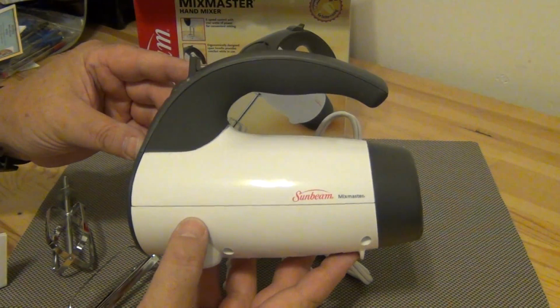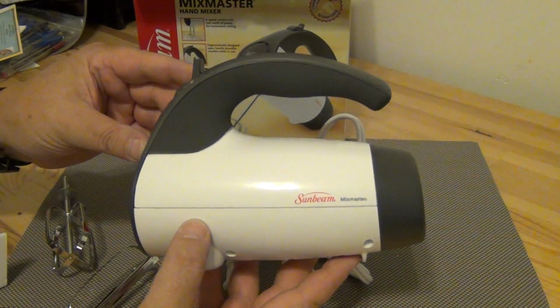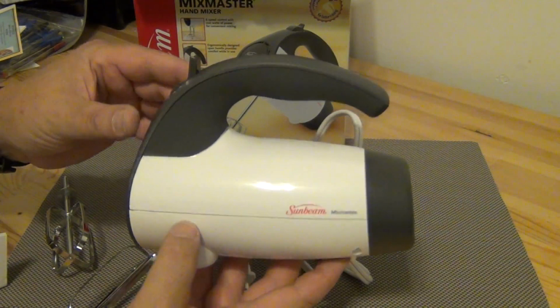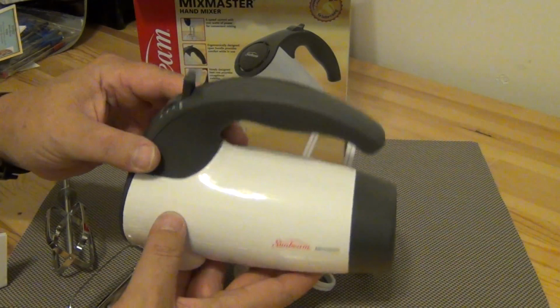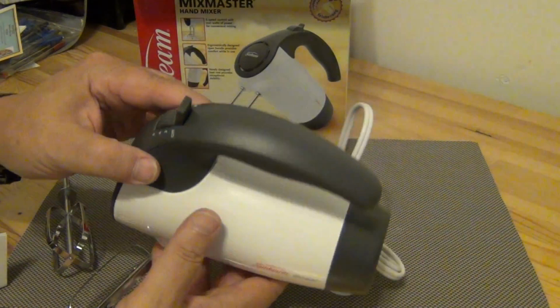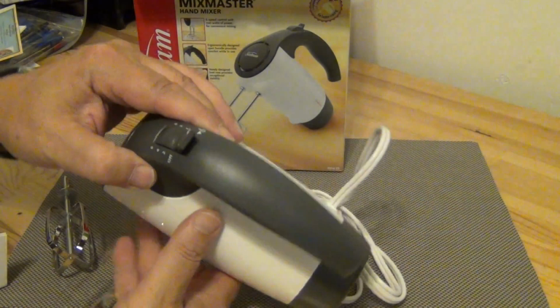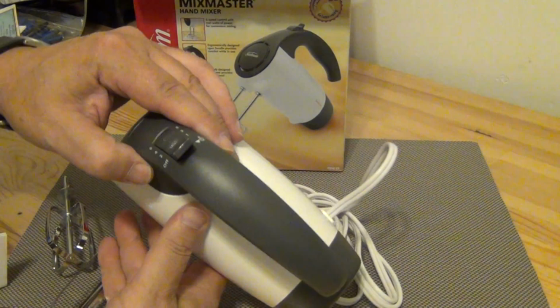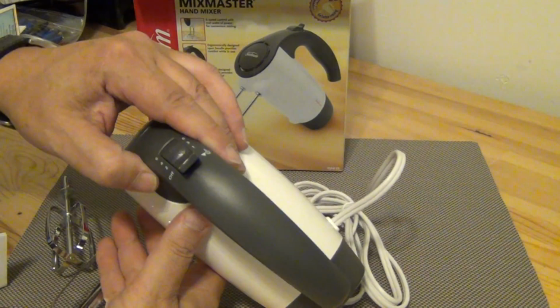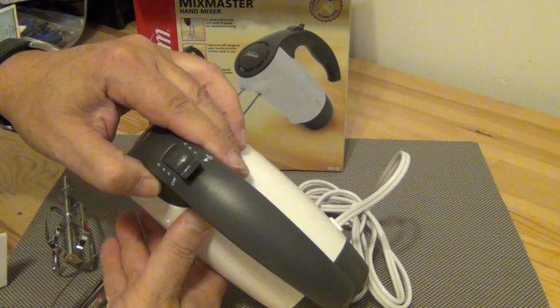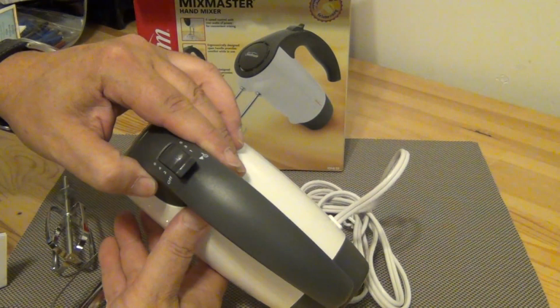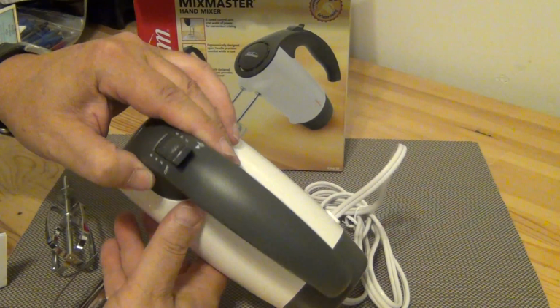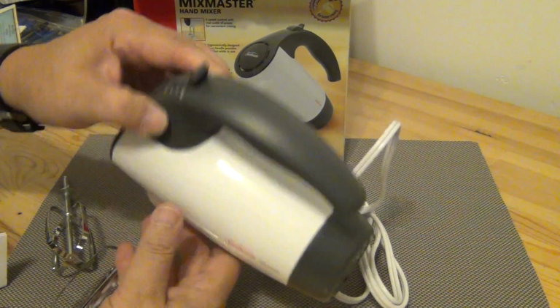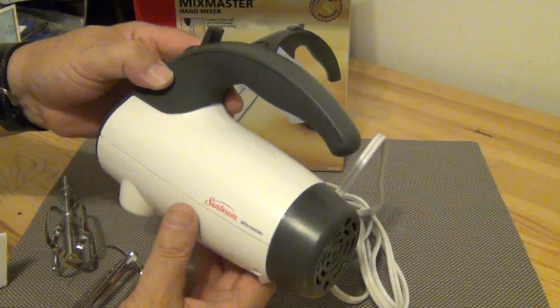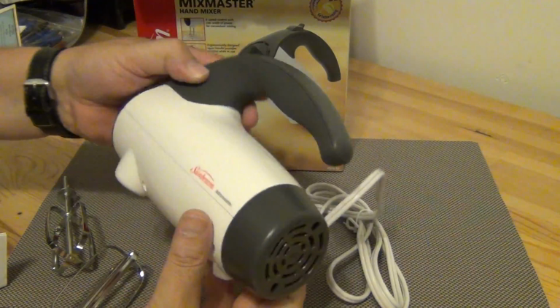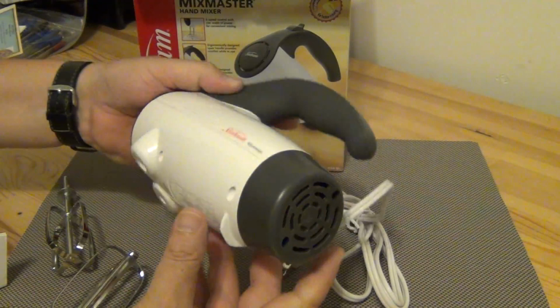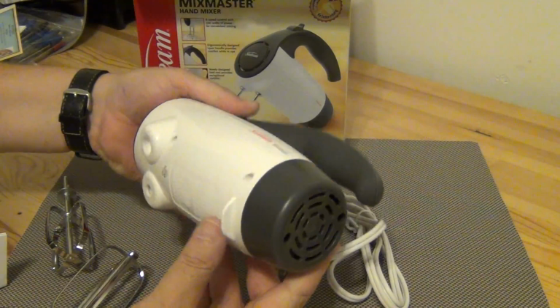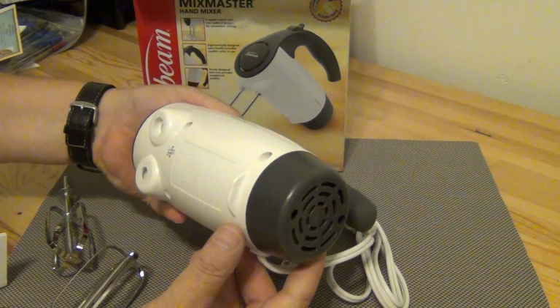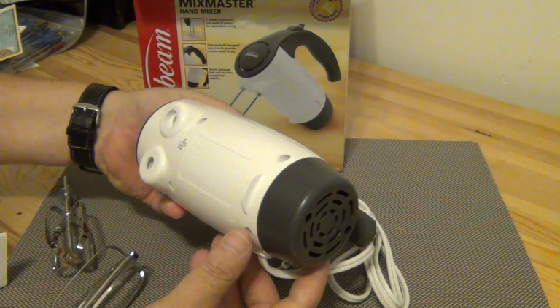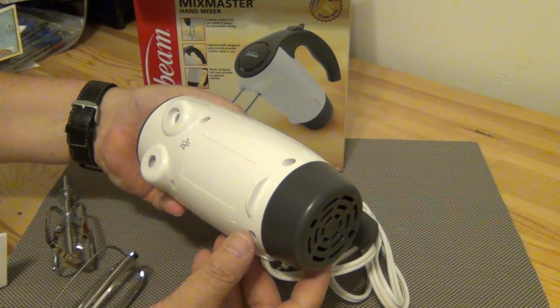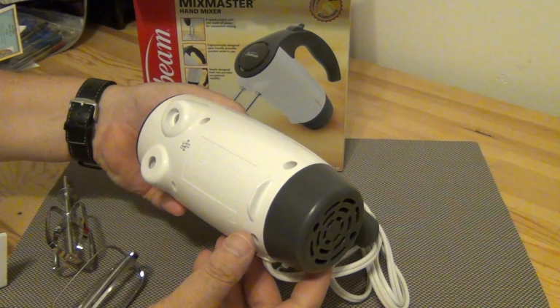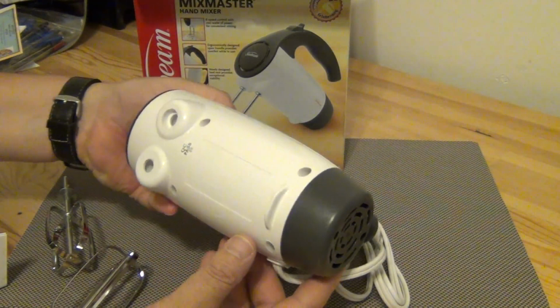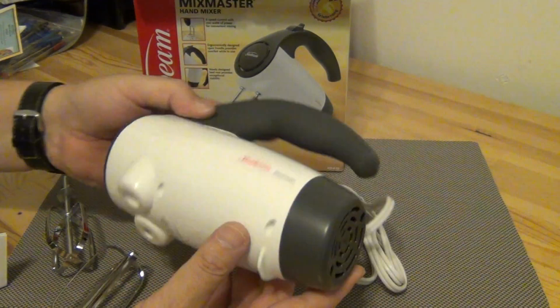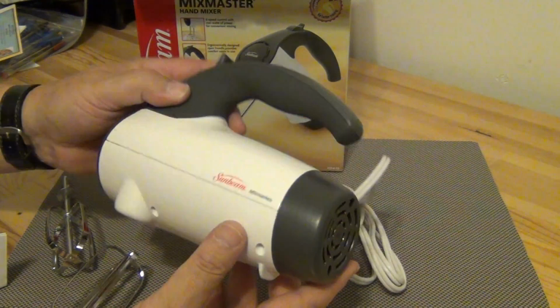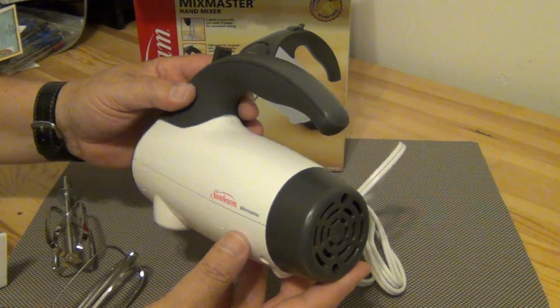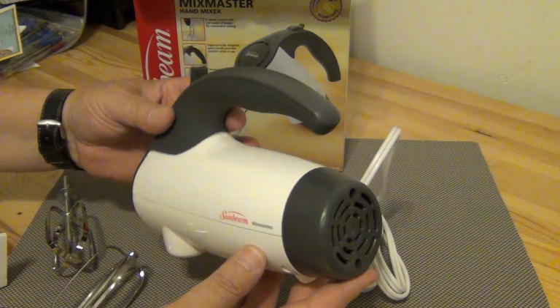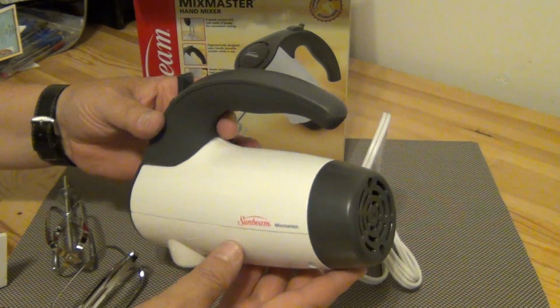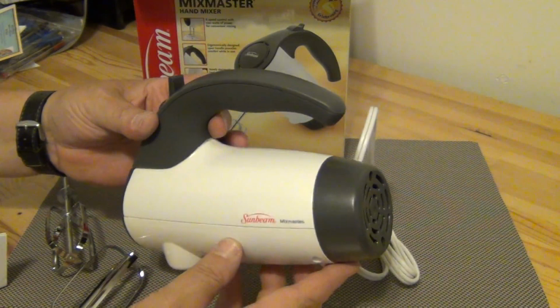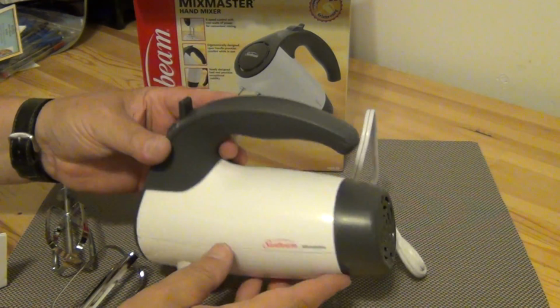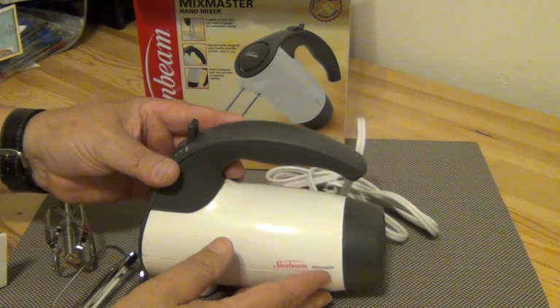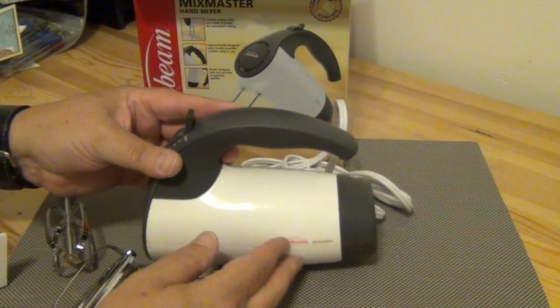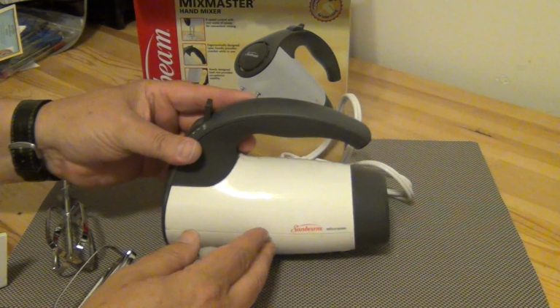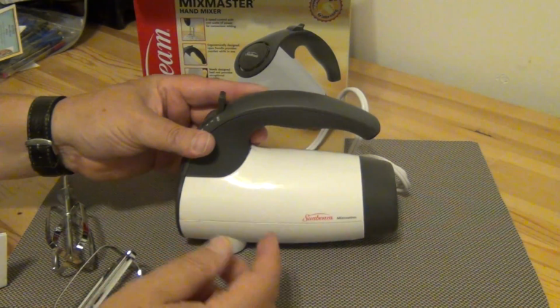Sunbeam Mix Master, six-speed. There you have it — thanks for watching, guys!